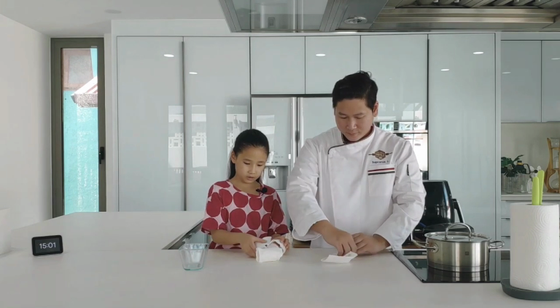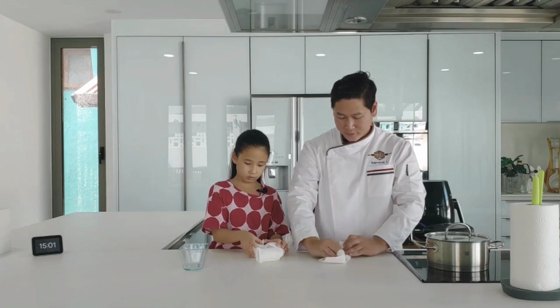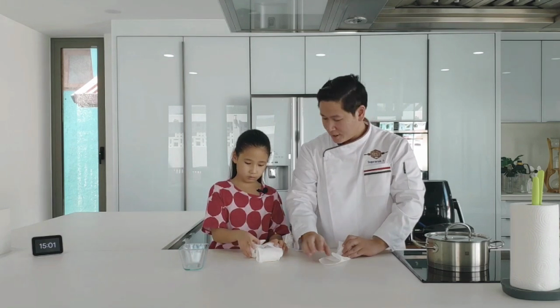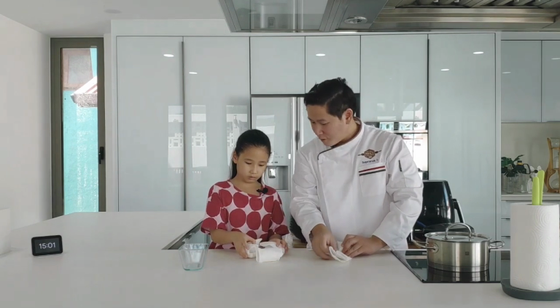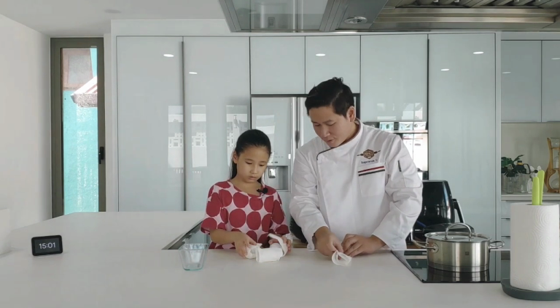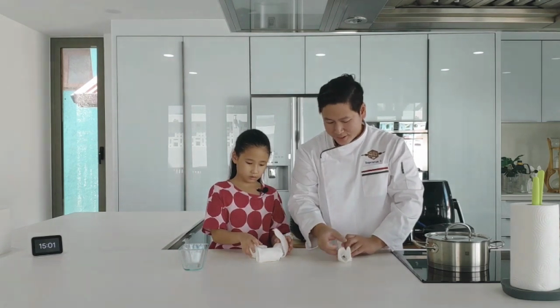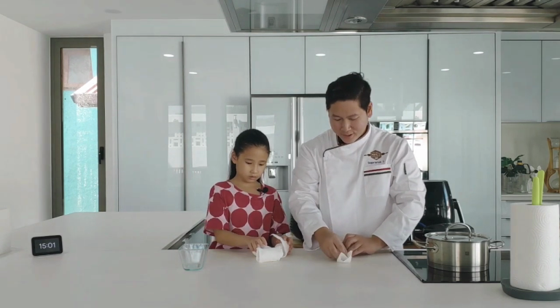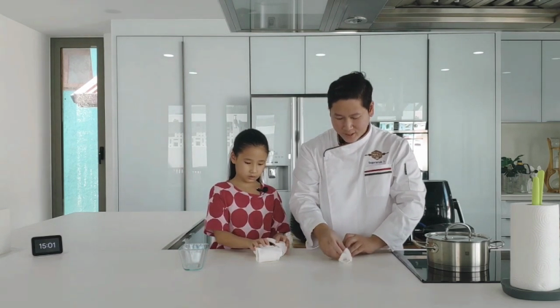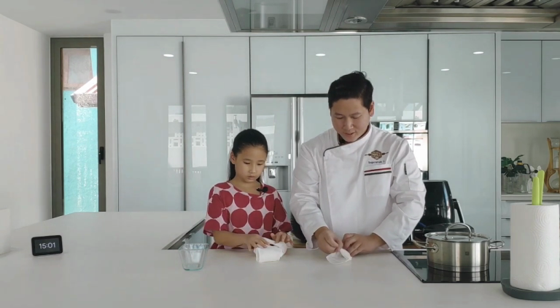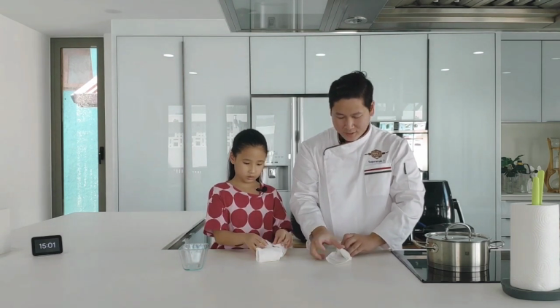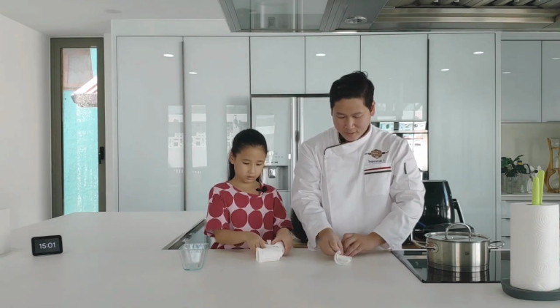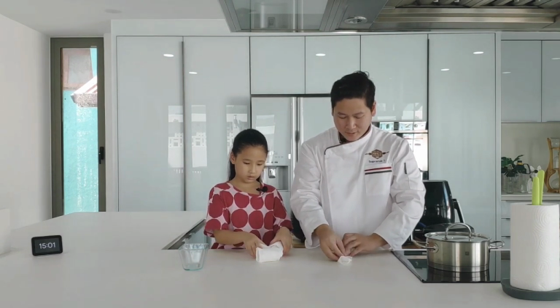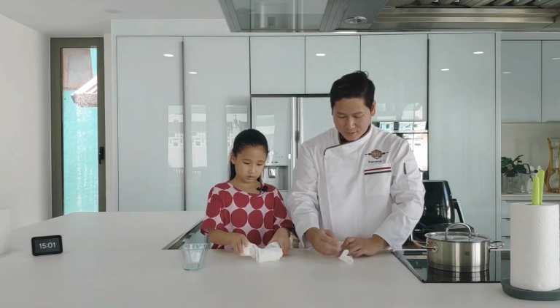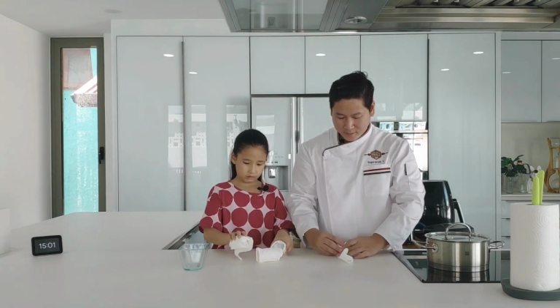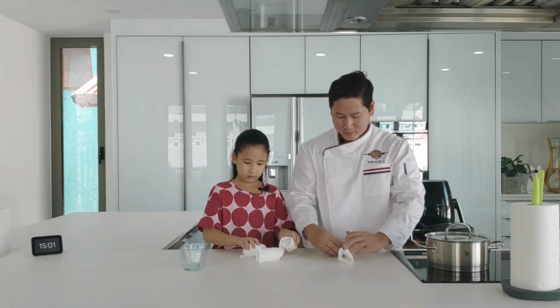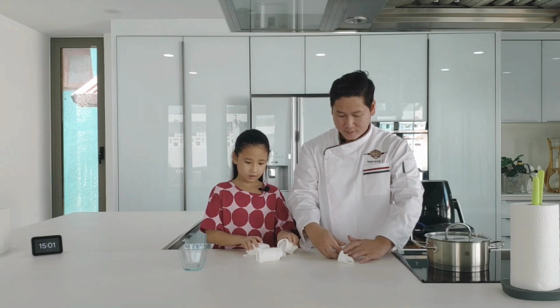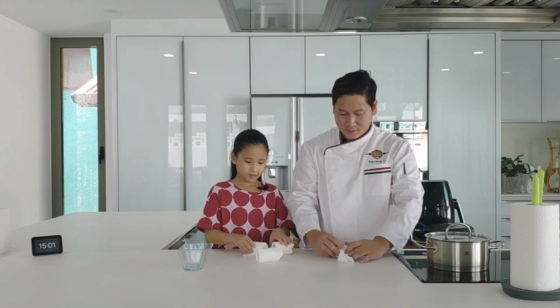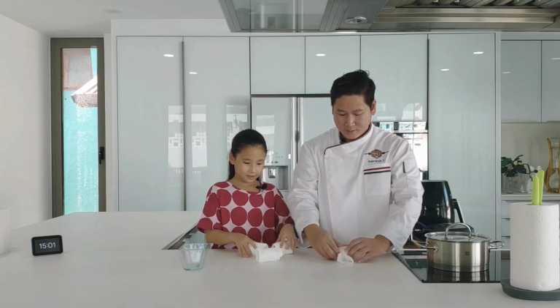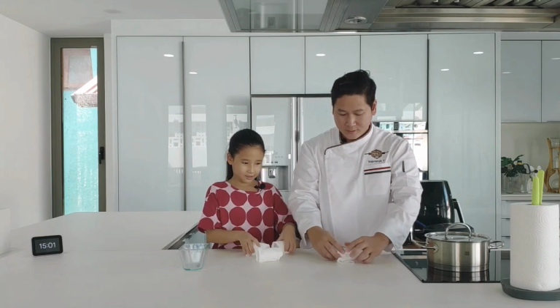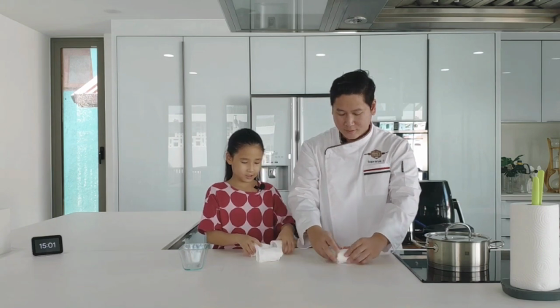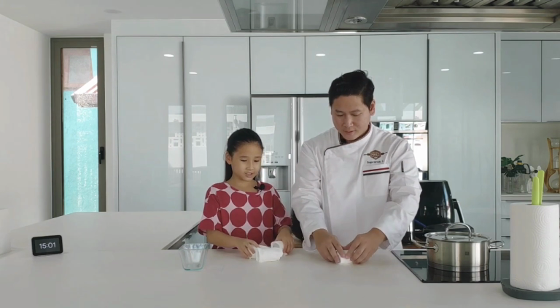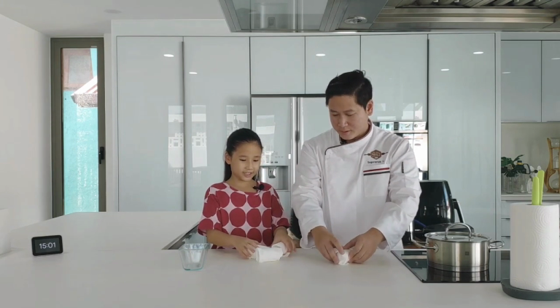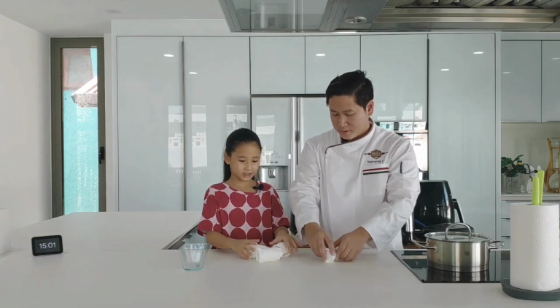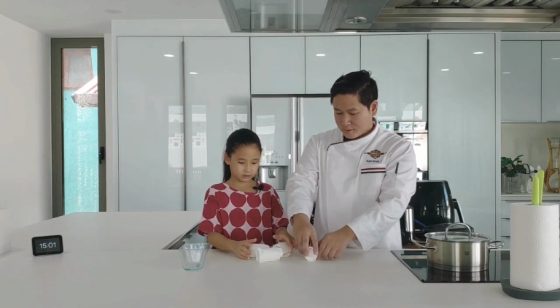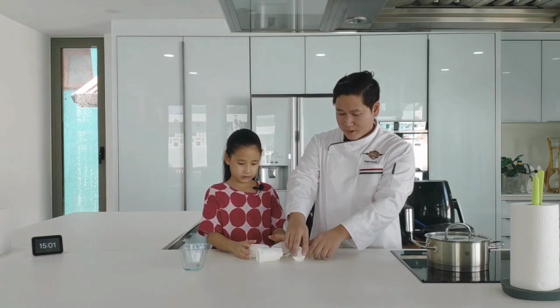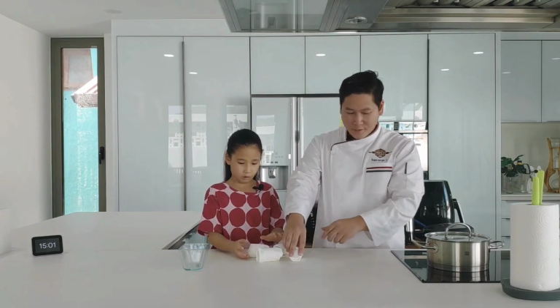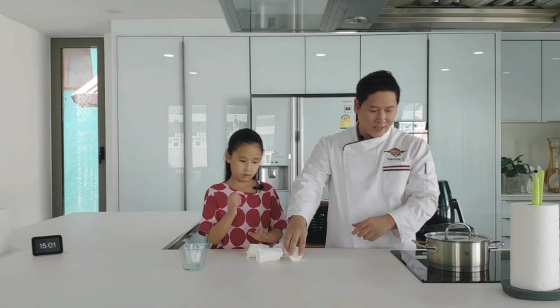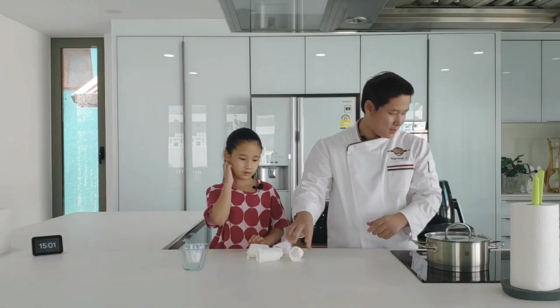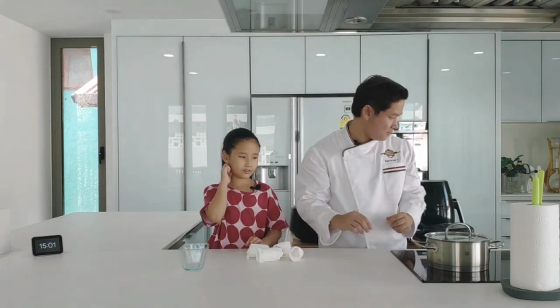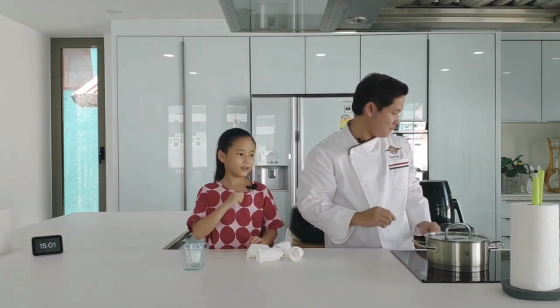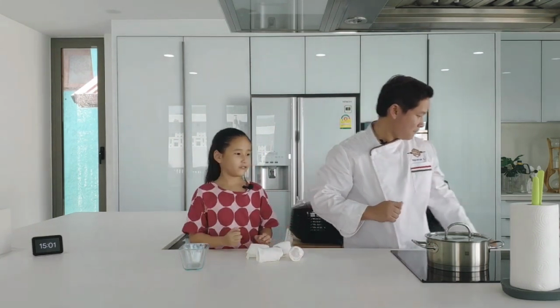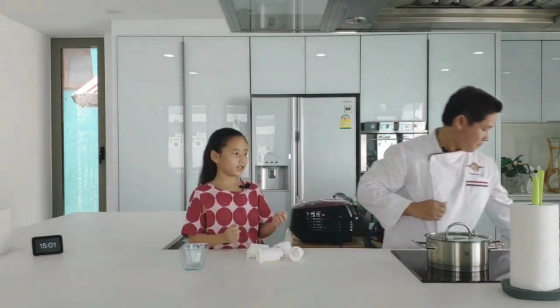It's rolled. Don't worry, it's okay. Here you go. Finish.